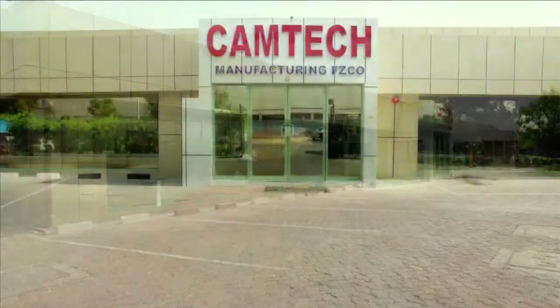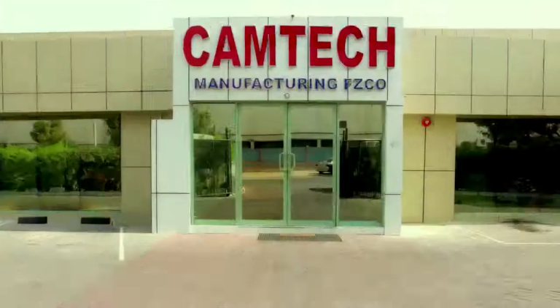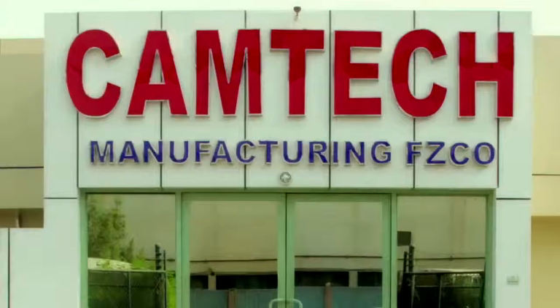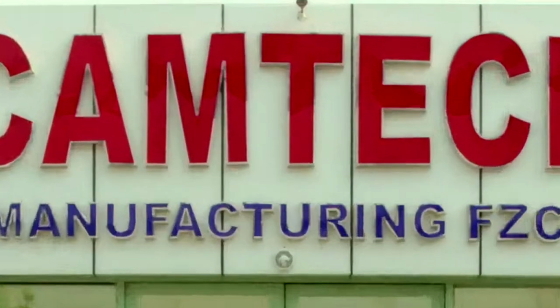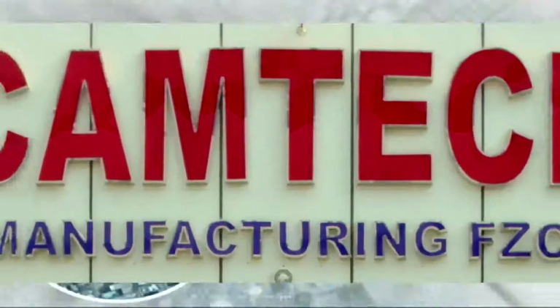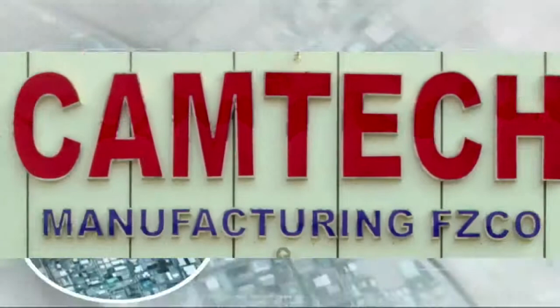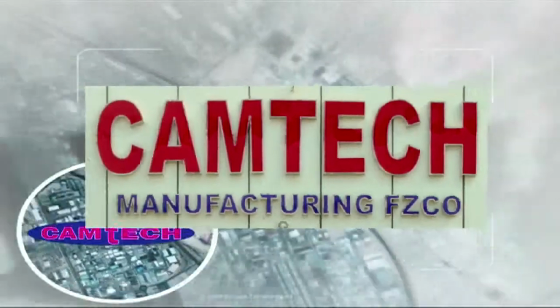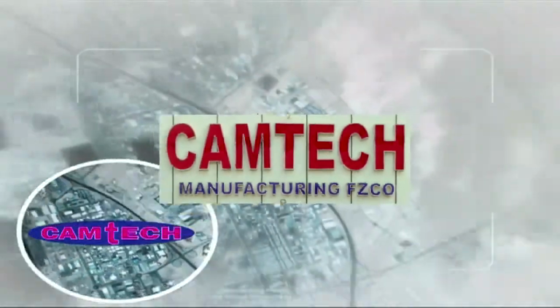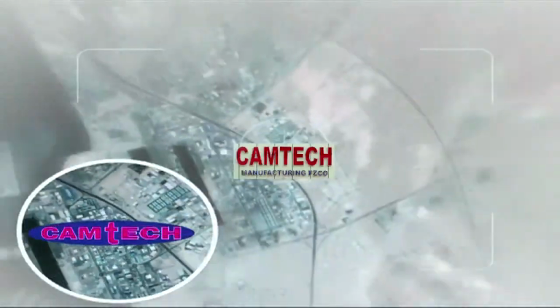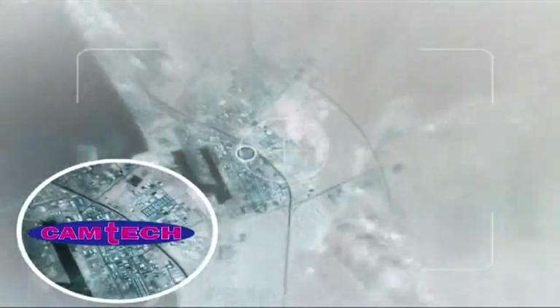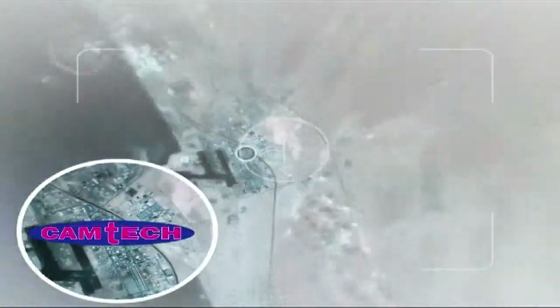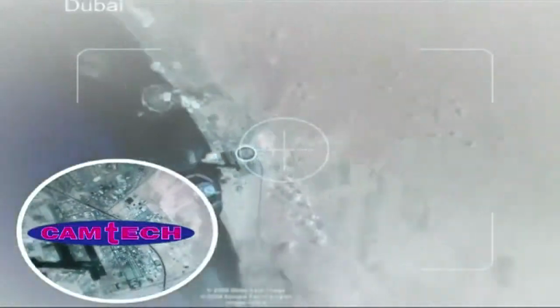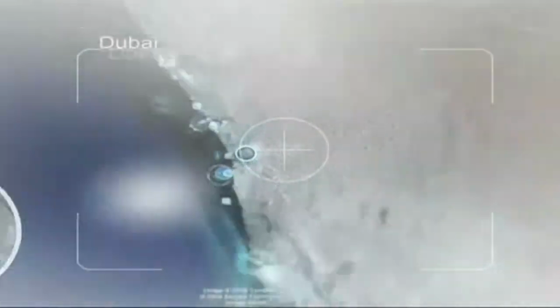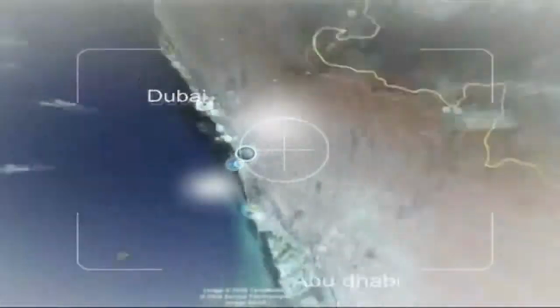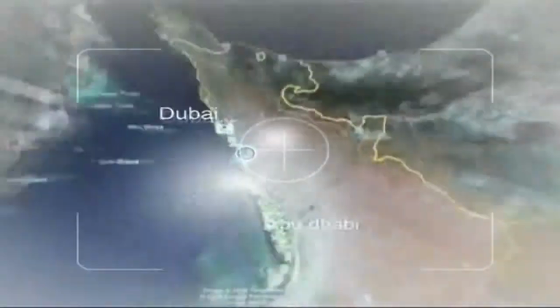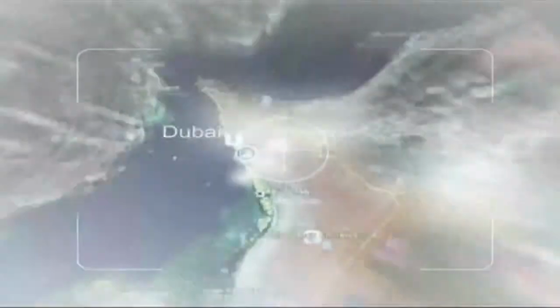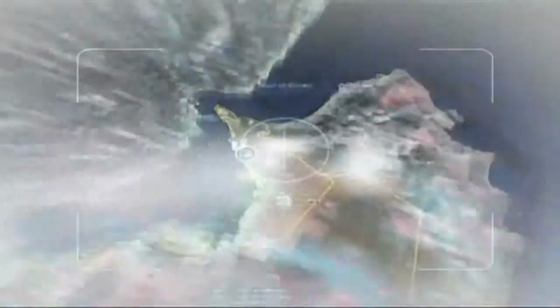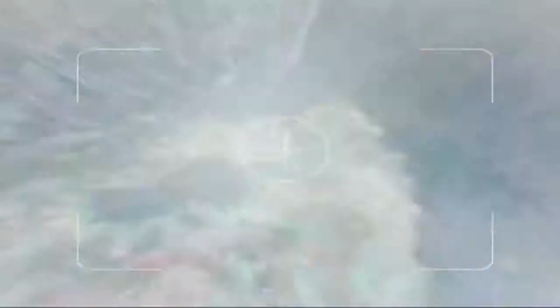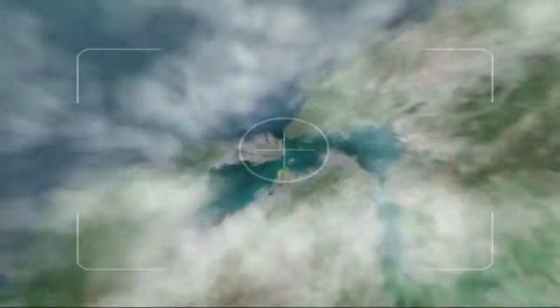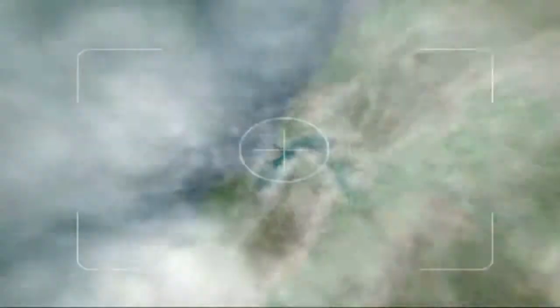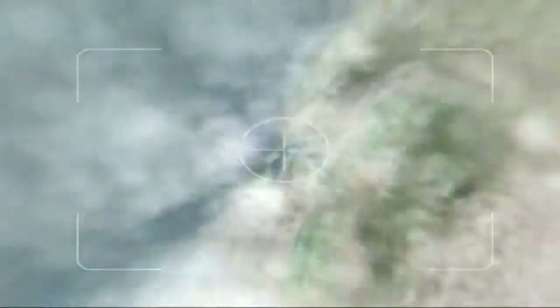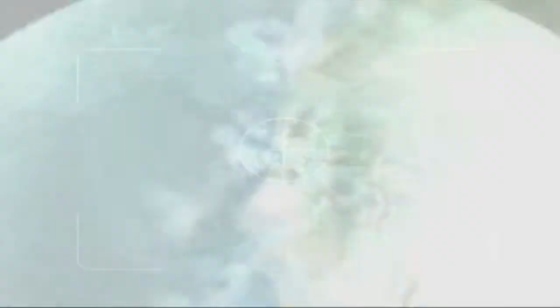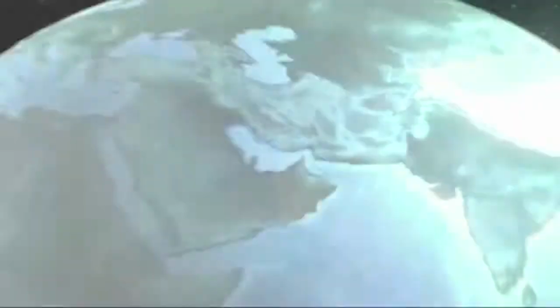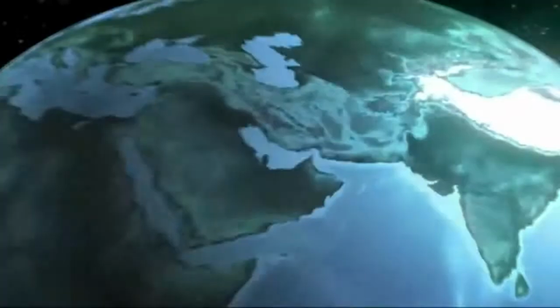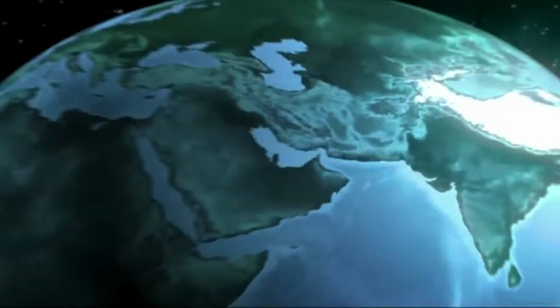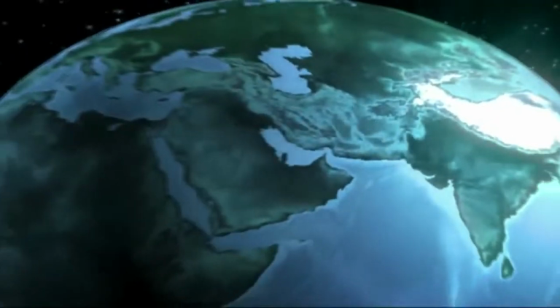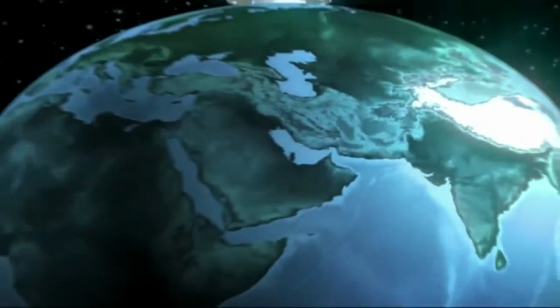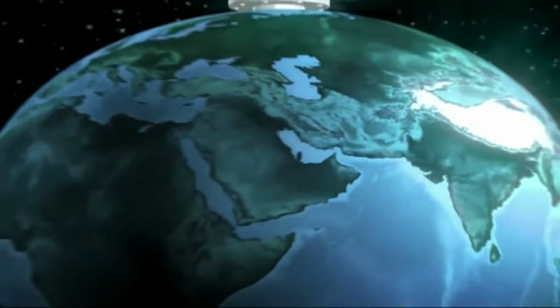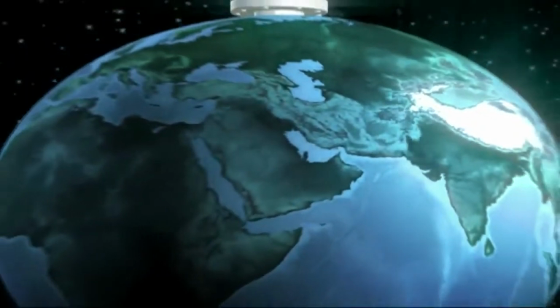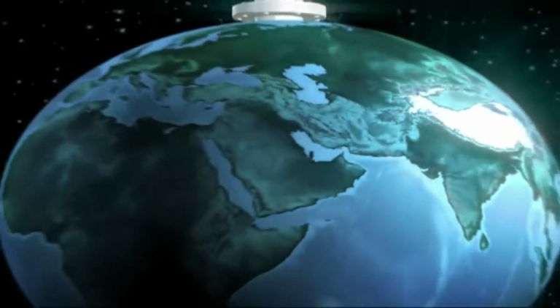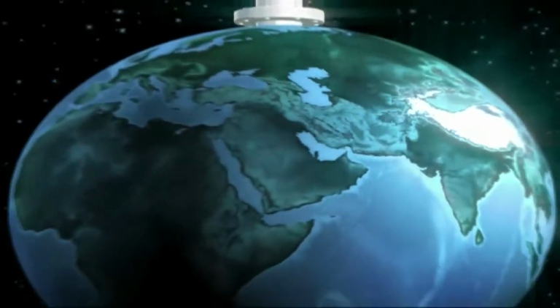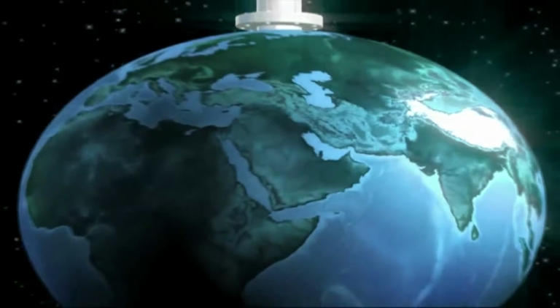Camtec — engineered to perfection, designed to perform, each time, every time.